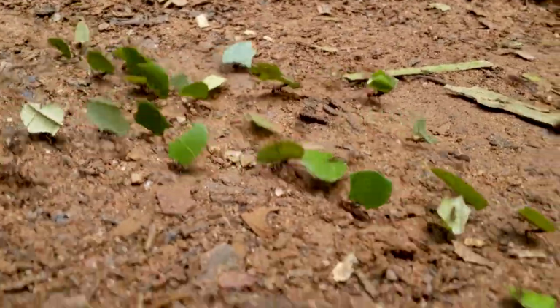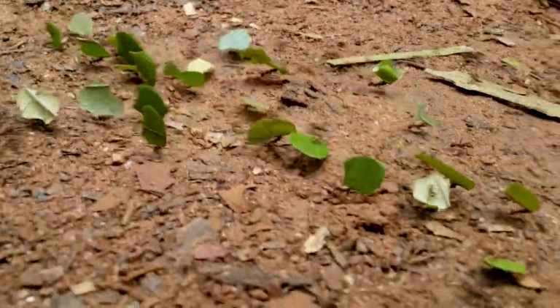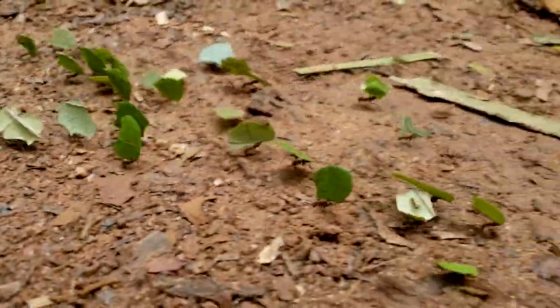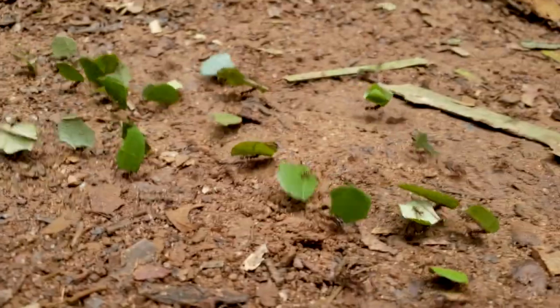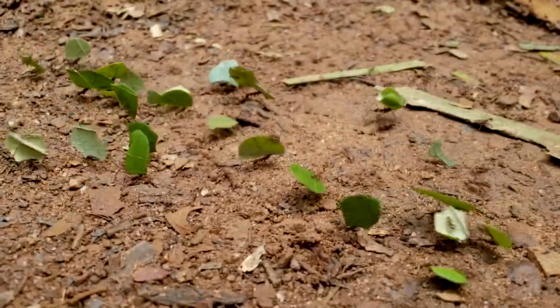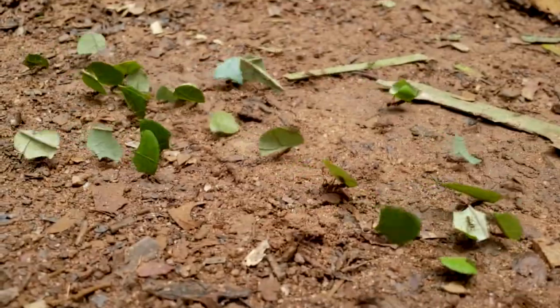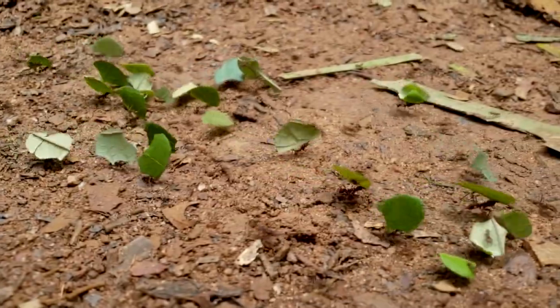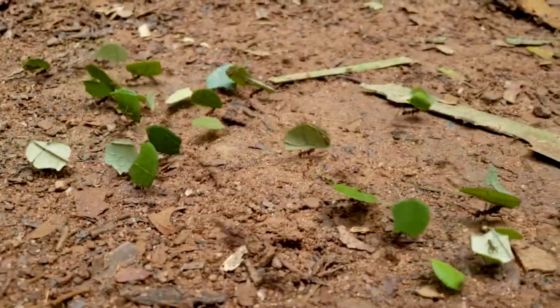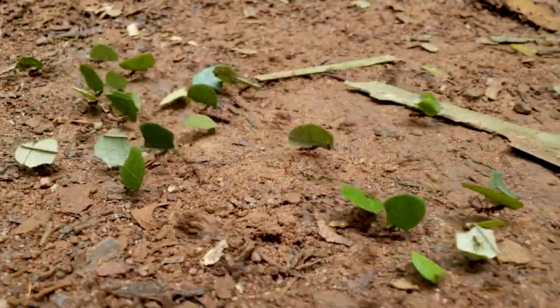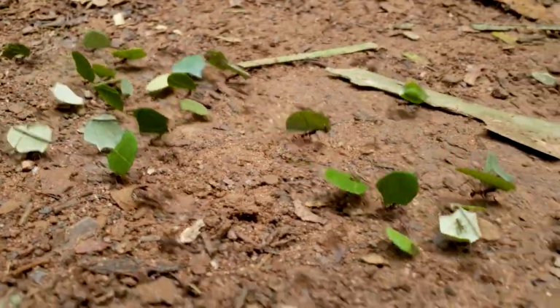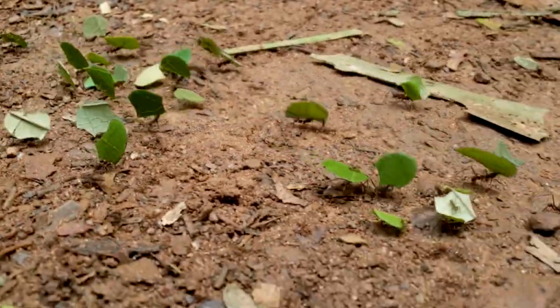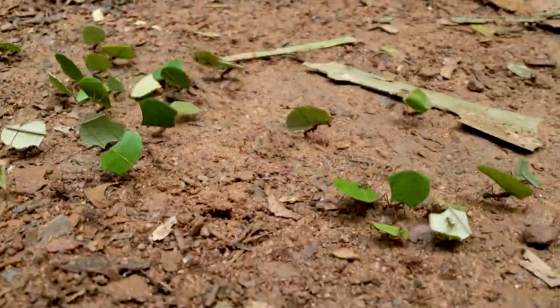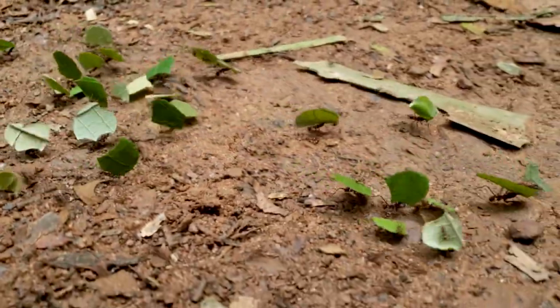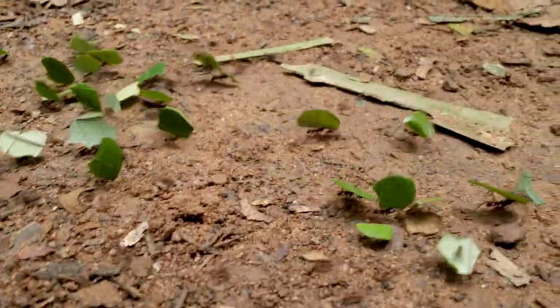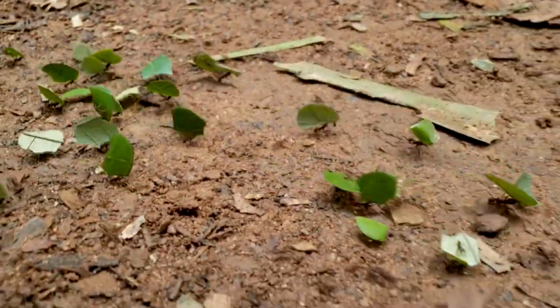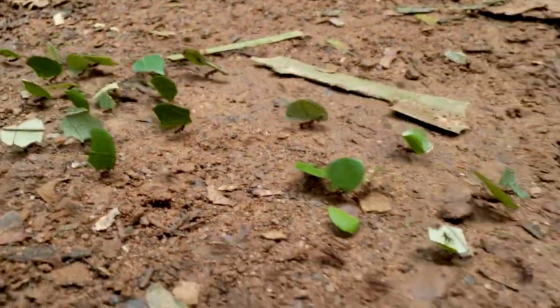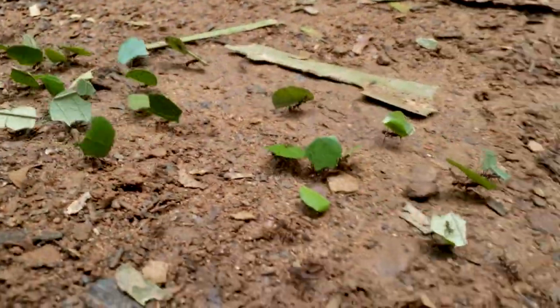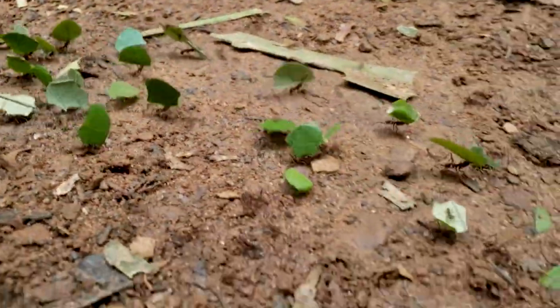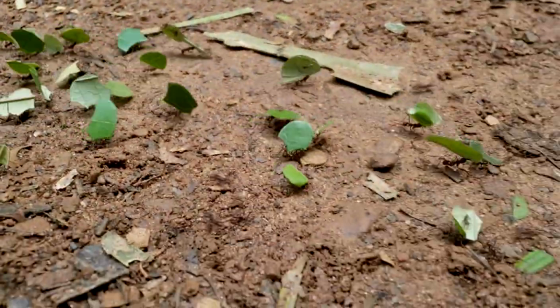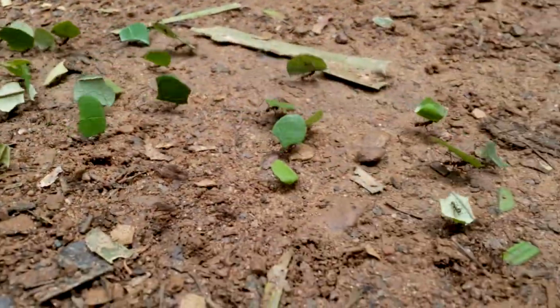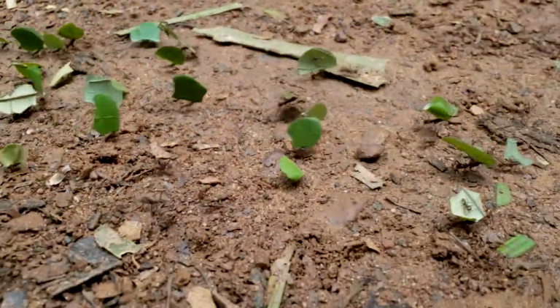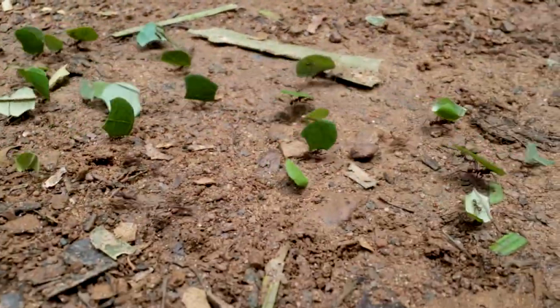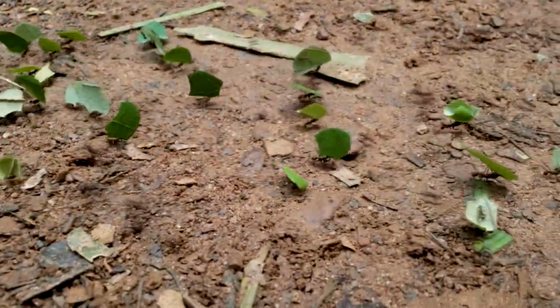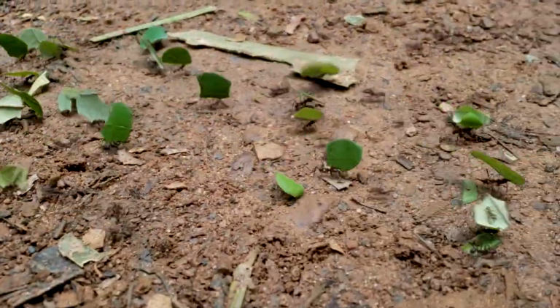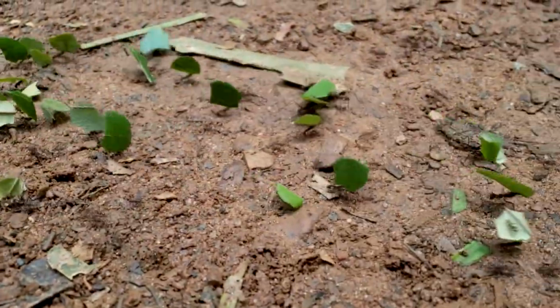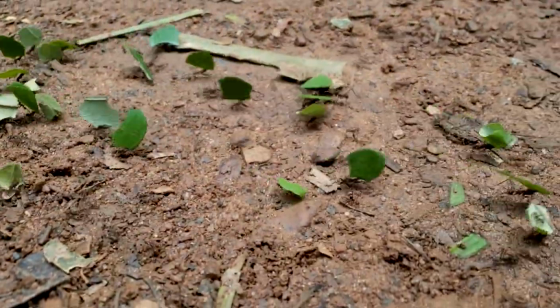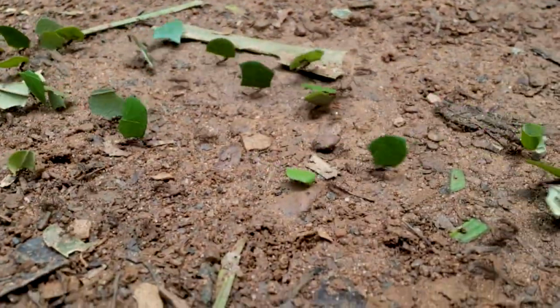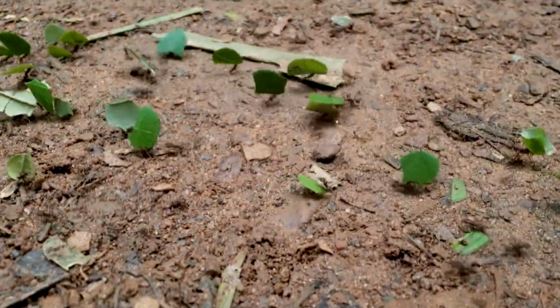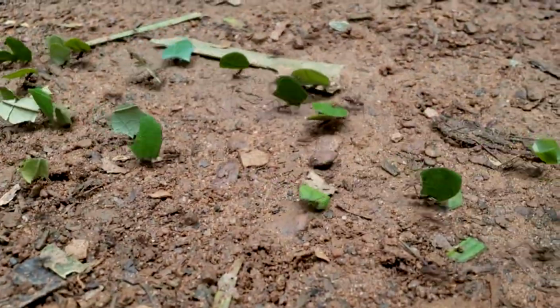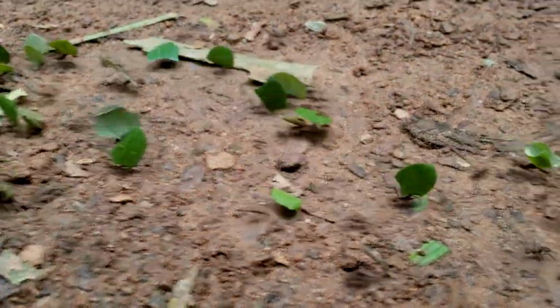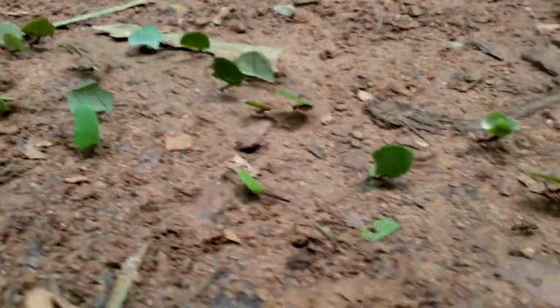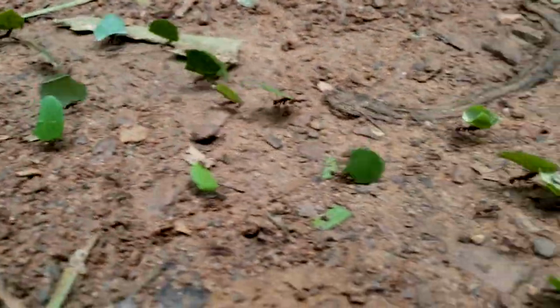Some of them are riding on the leaves - these tiny ones ride on them and the big ones carry them.